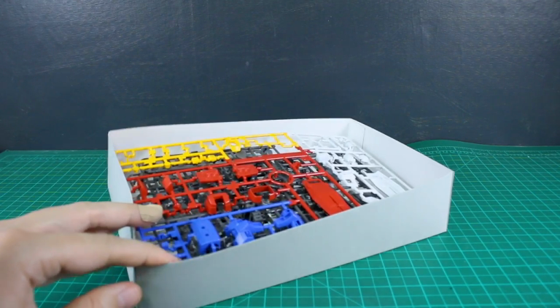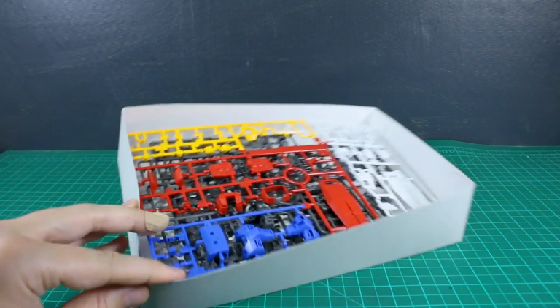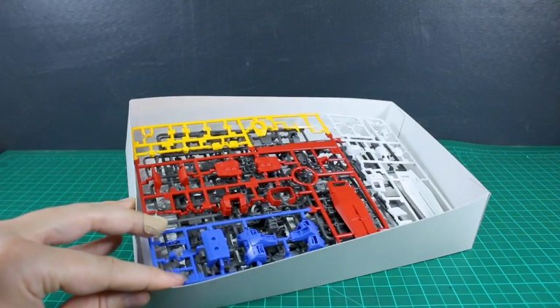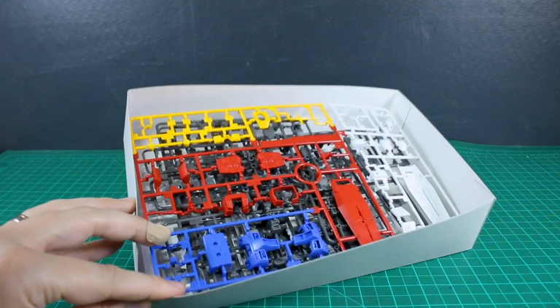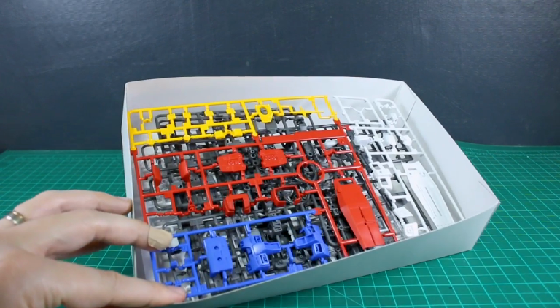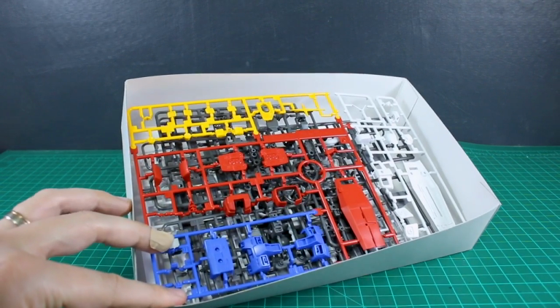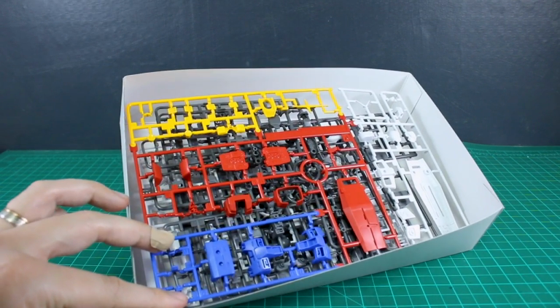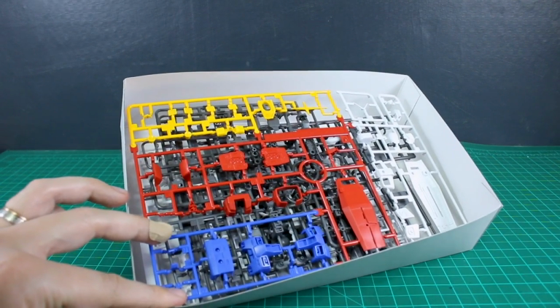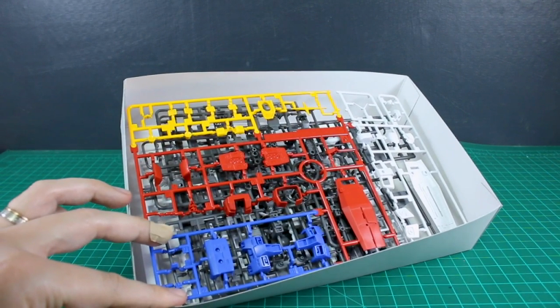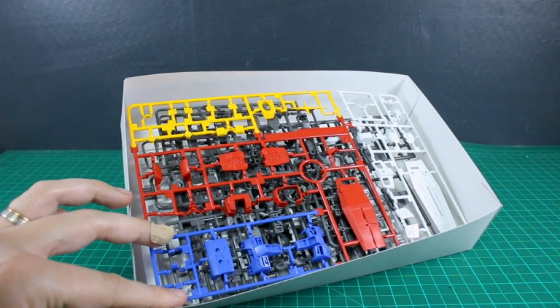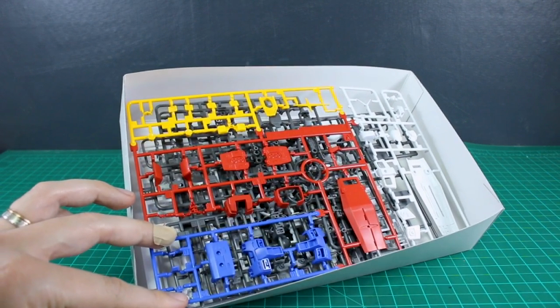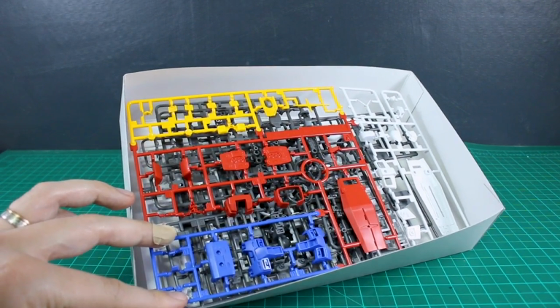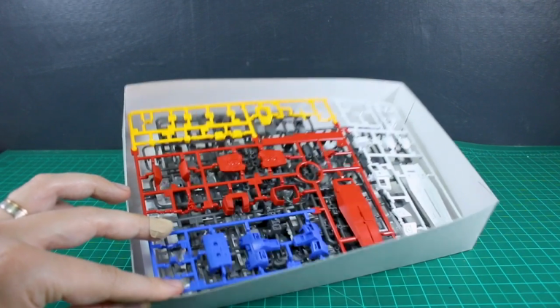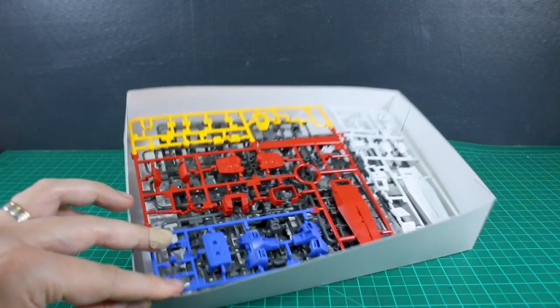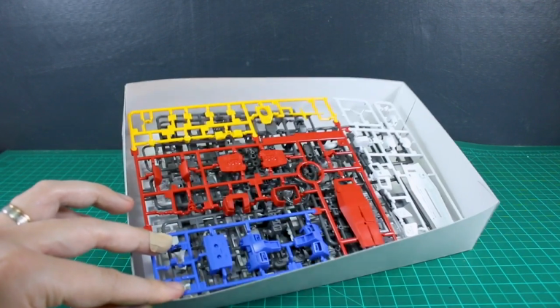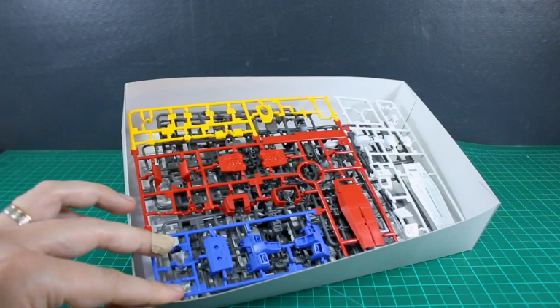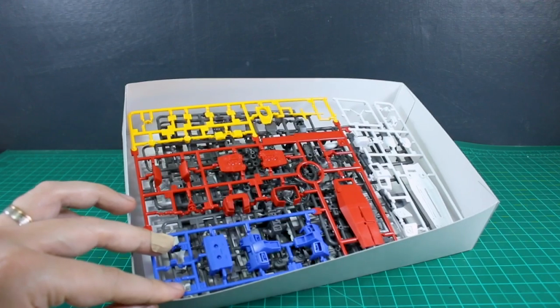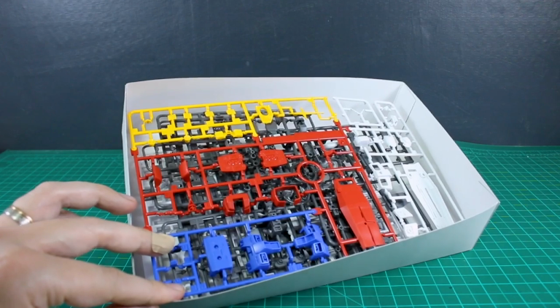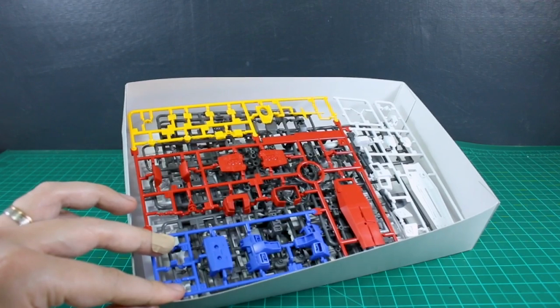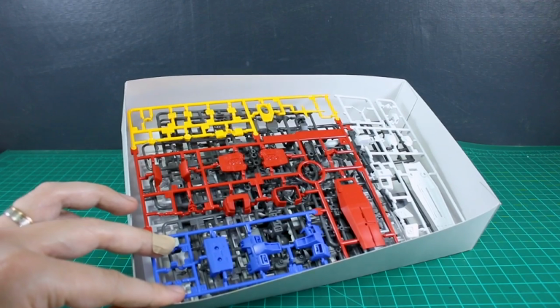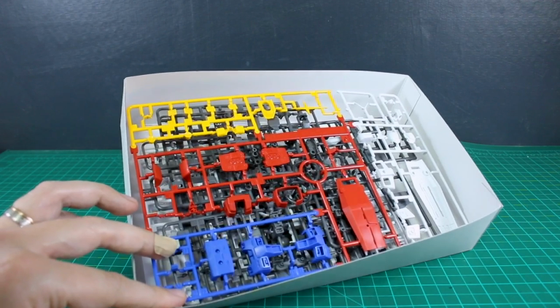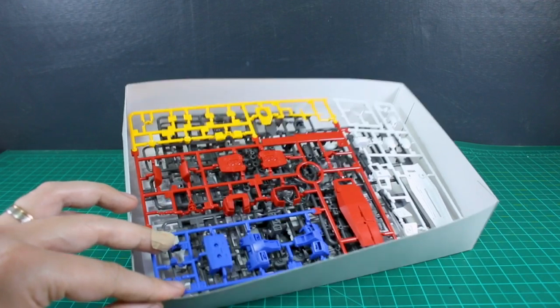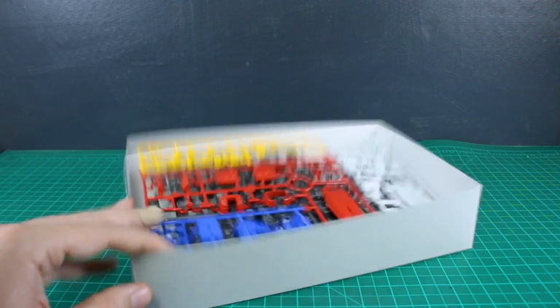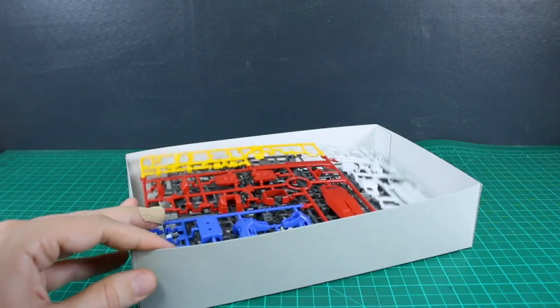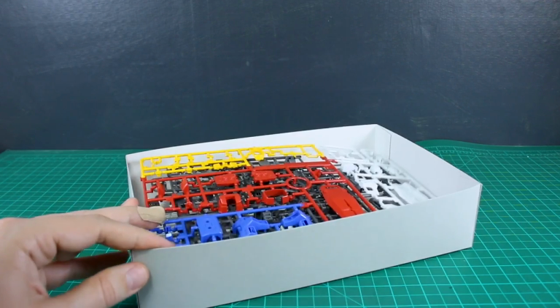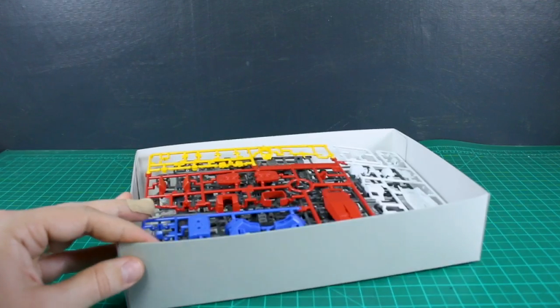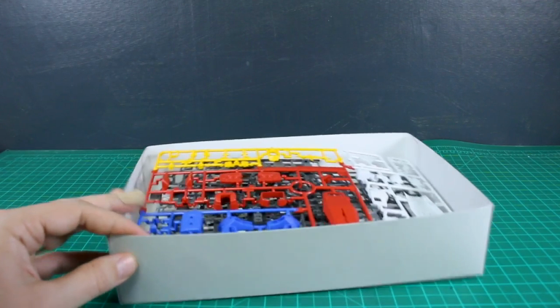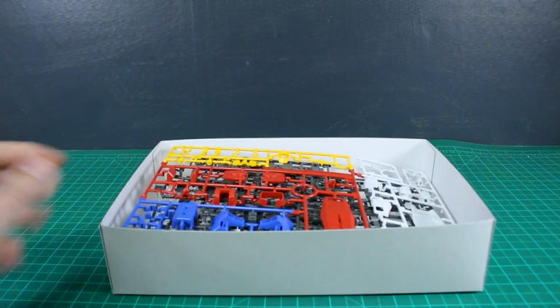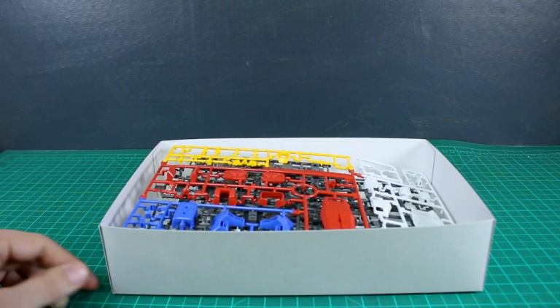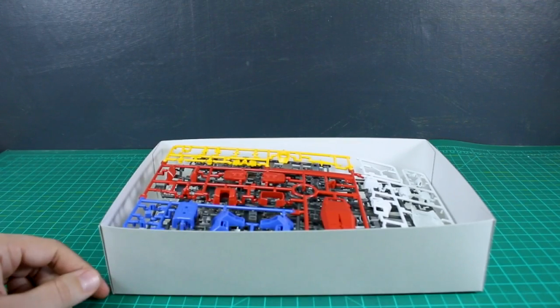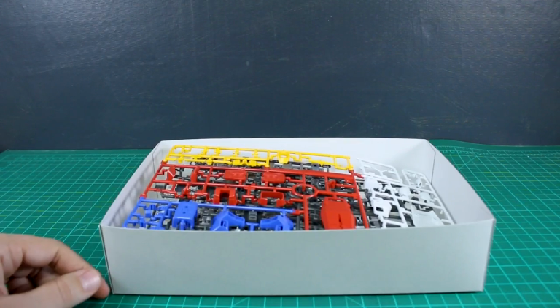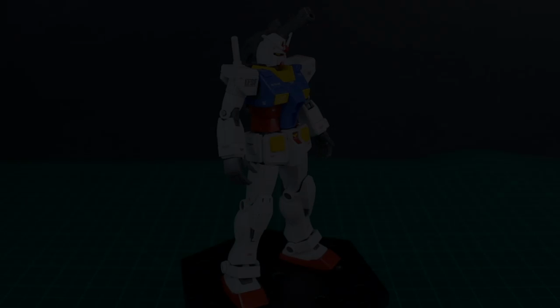So there are all the runners — looks pretty standard to an Origin Gundam-type mobile suit if you've built any of those. The detail looks fantastic, and I think once it's all built up it's going to look really nice. Let me get it snapped up and we'll see how it looks.